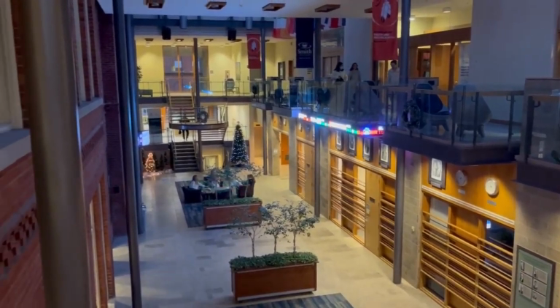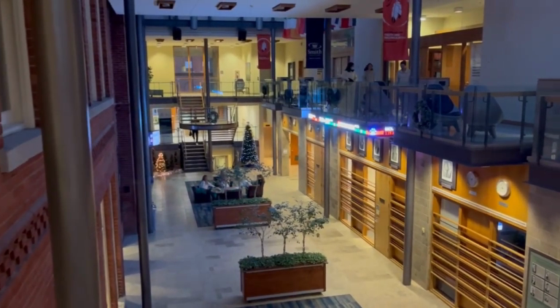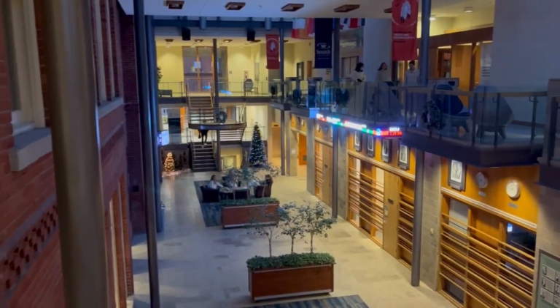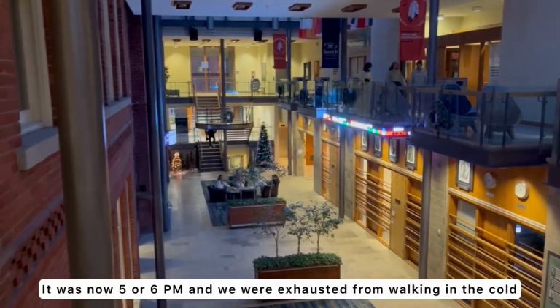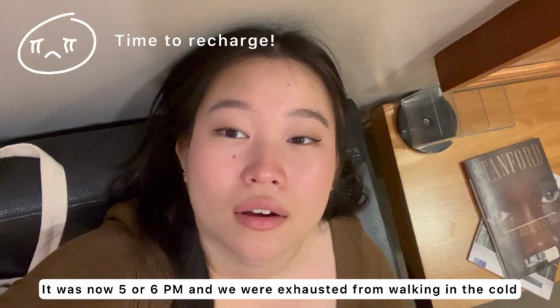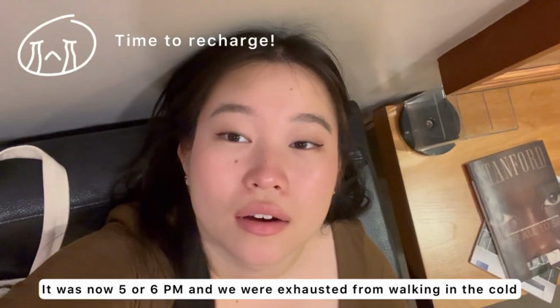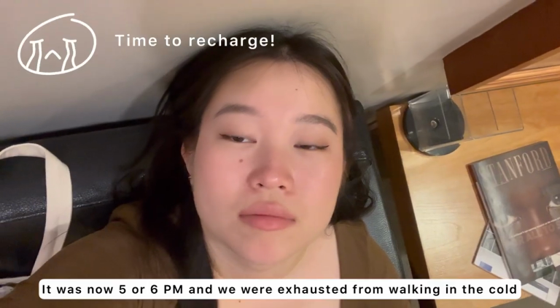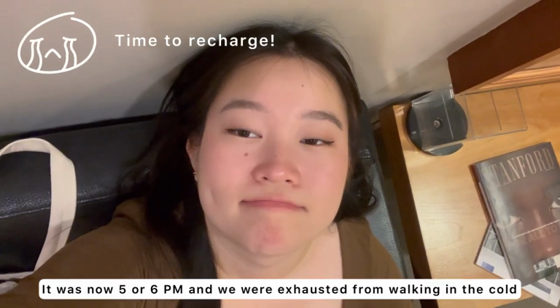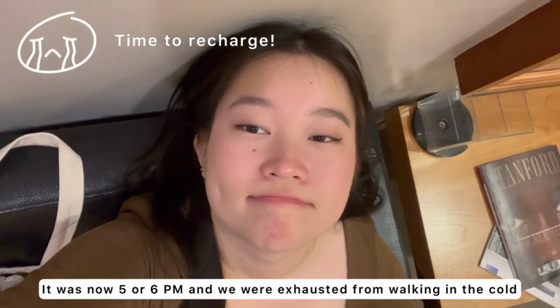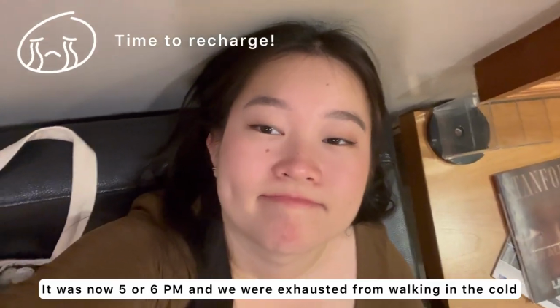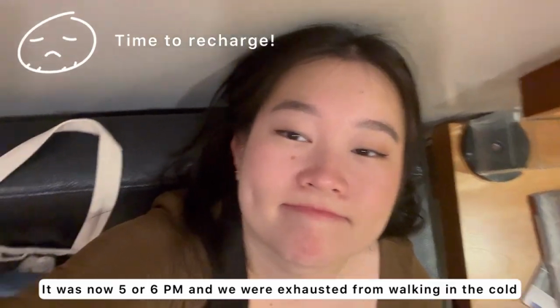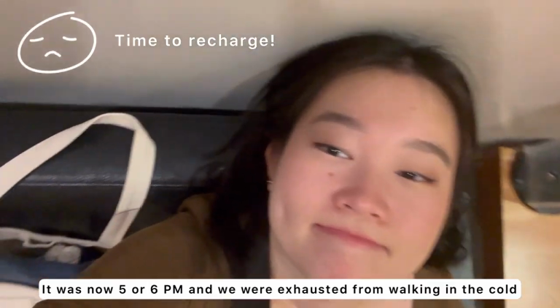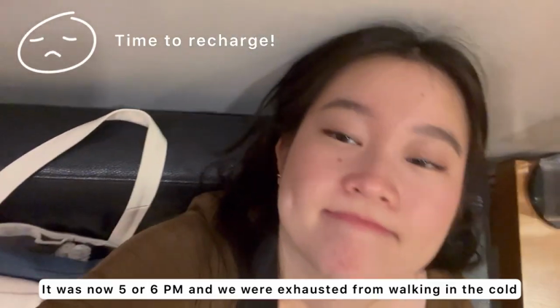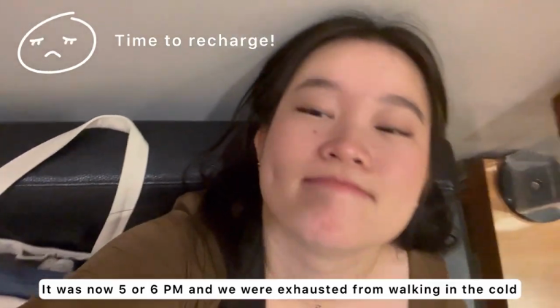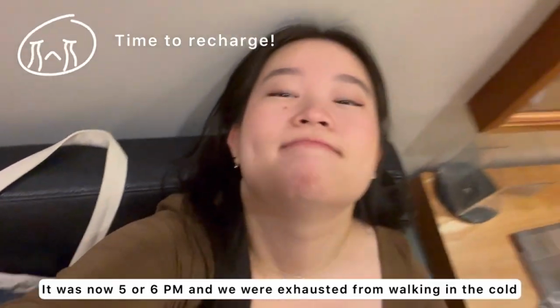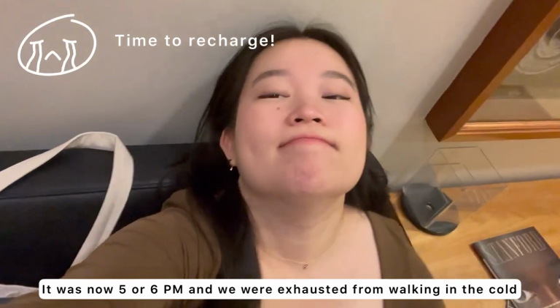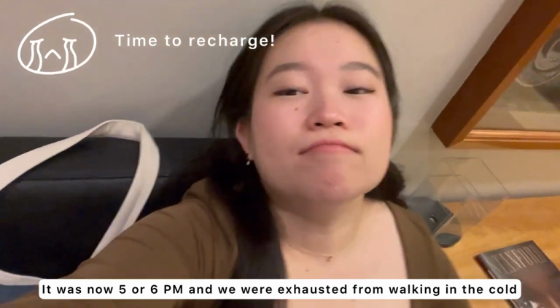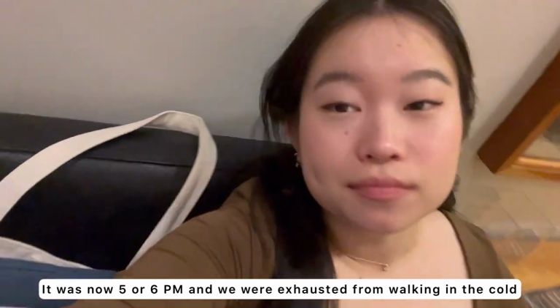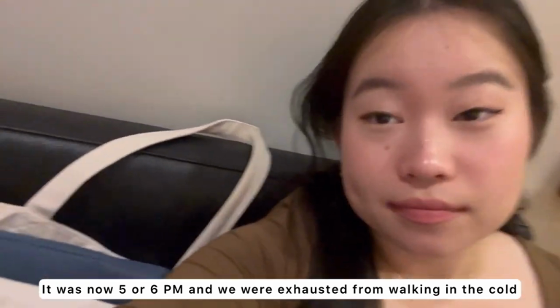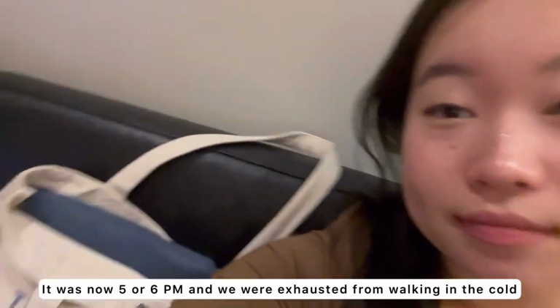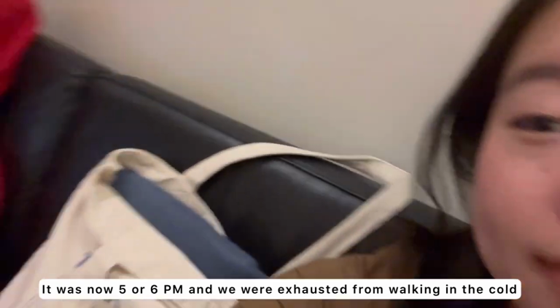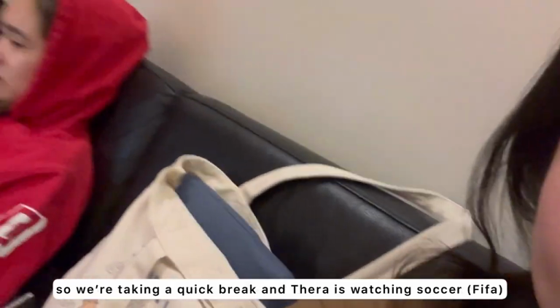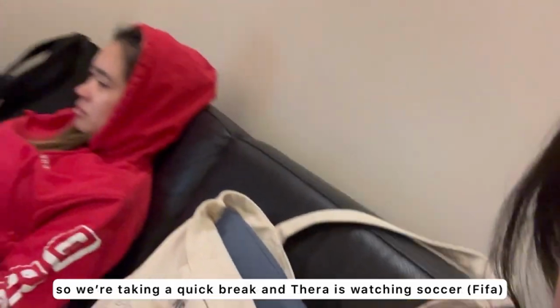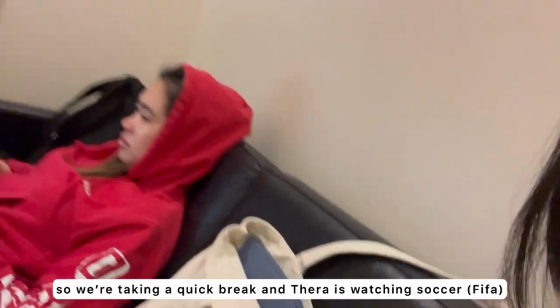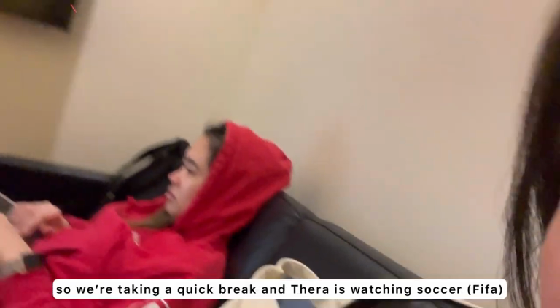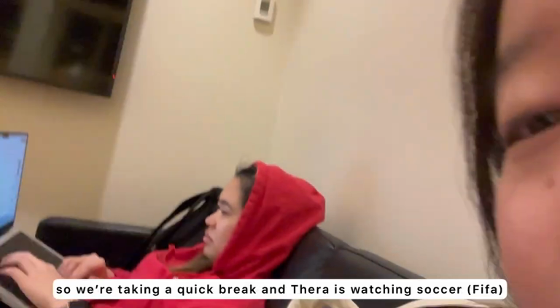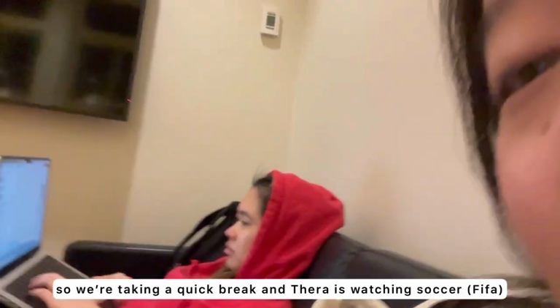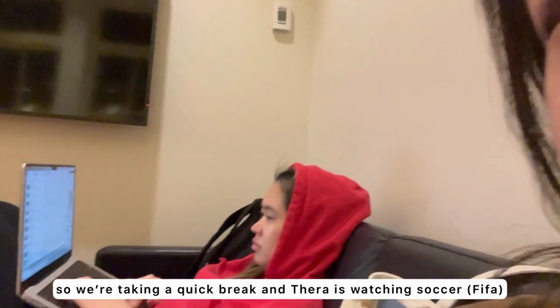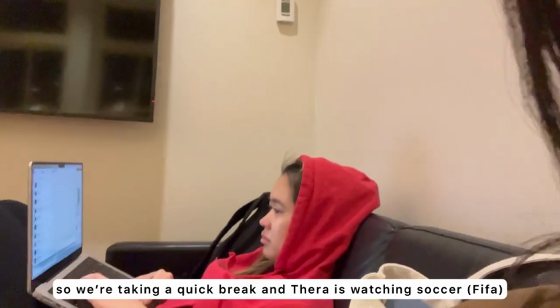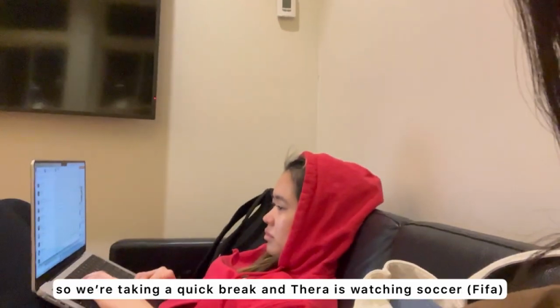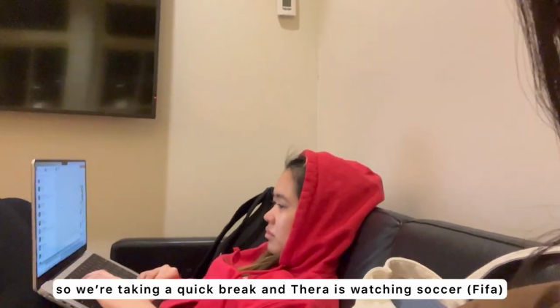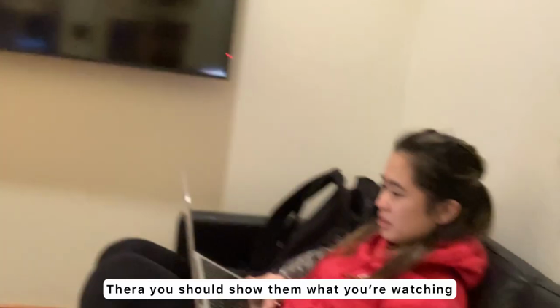It was now 5 or 6 o'clock and we were exhausted from walking in the cold, so we're taking a quick break and Tara's watching soccer.